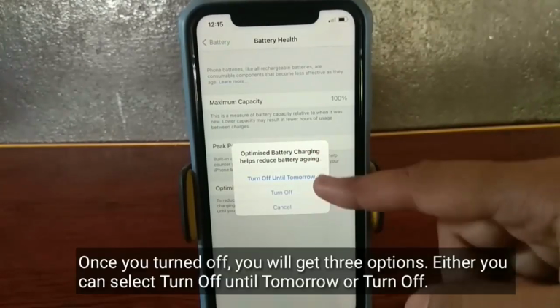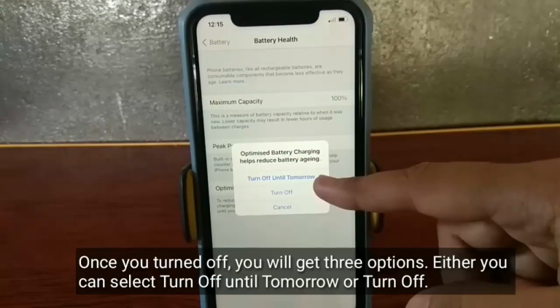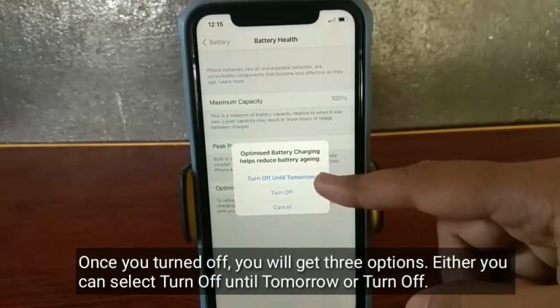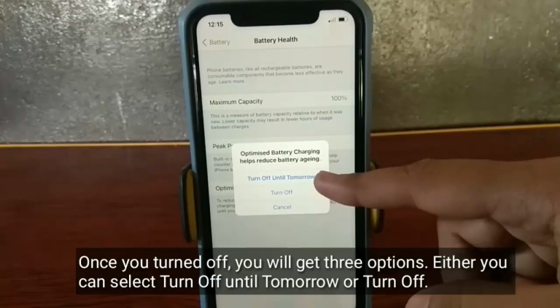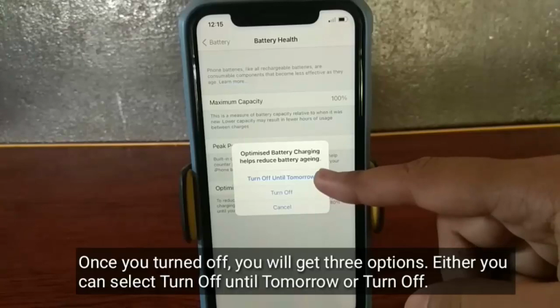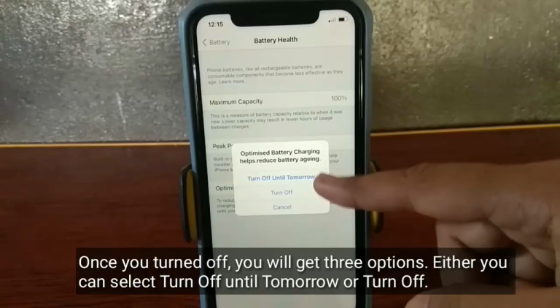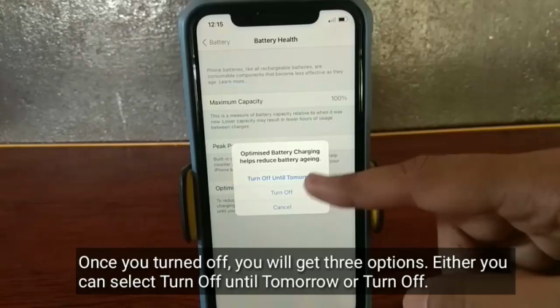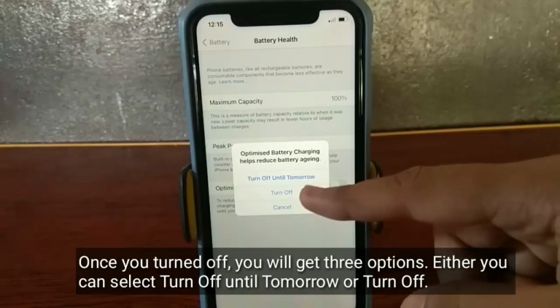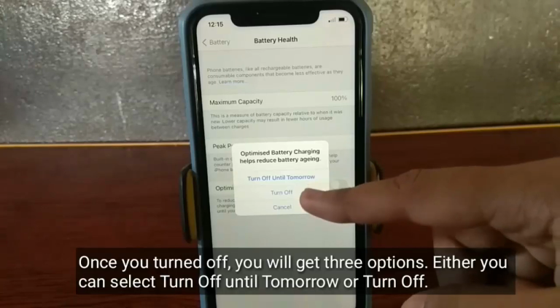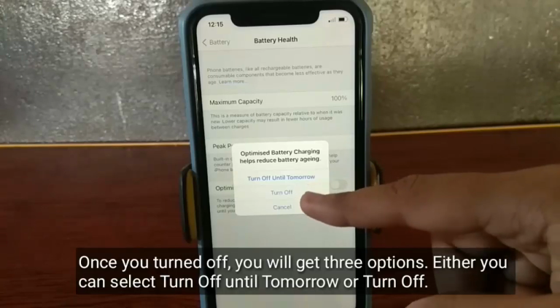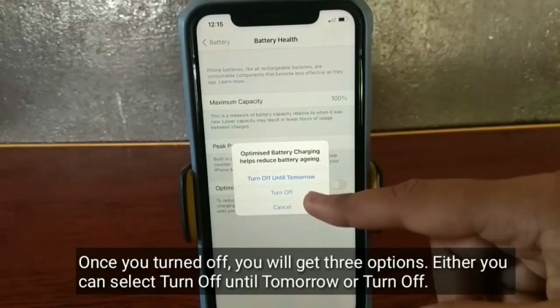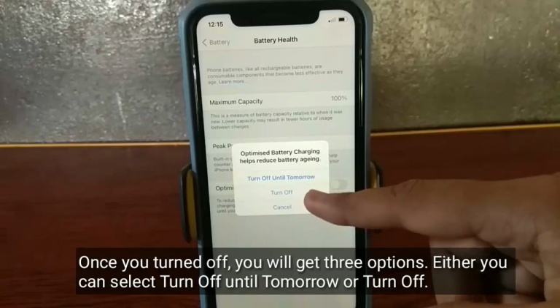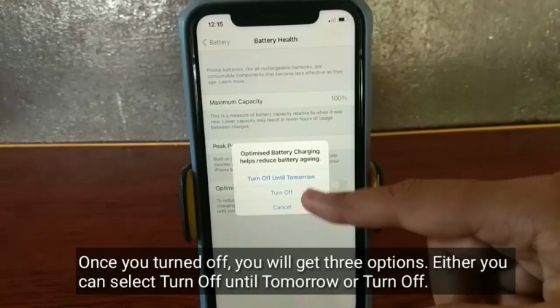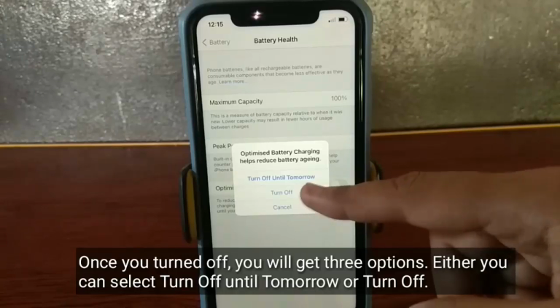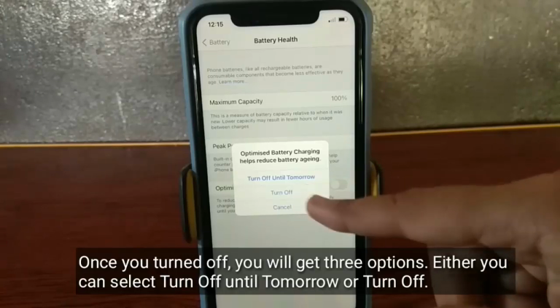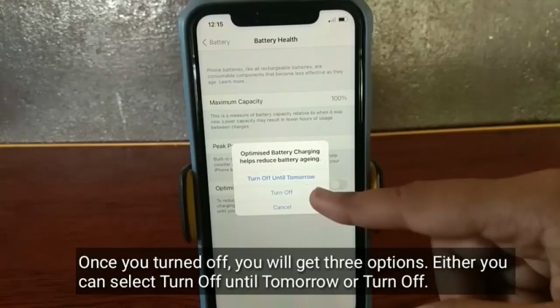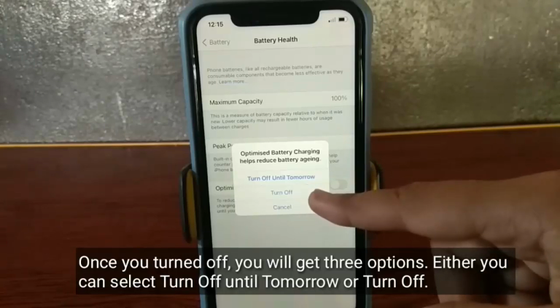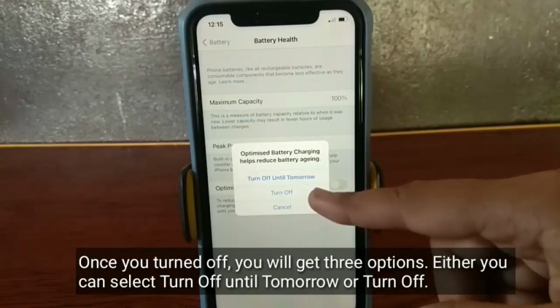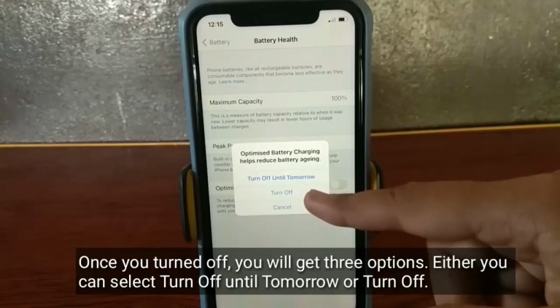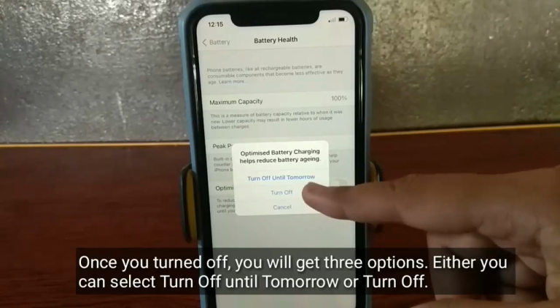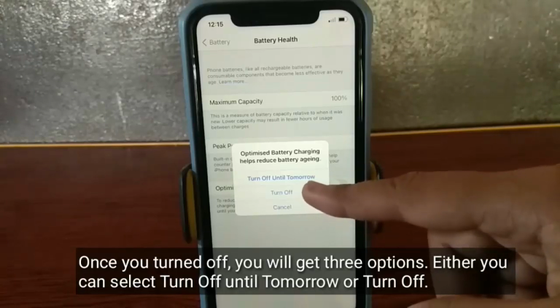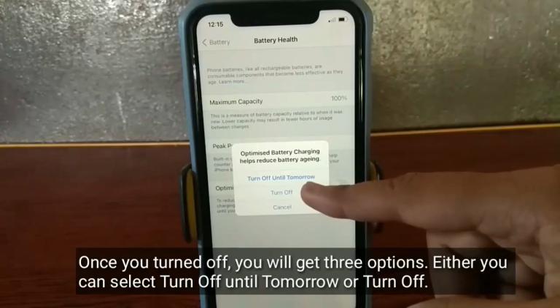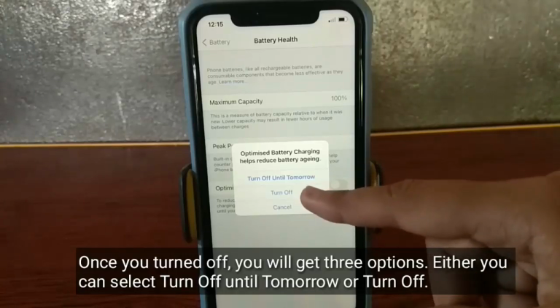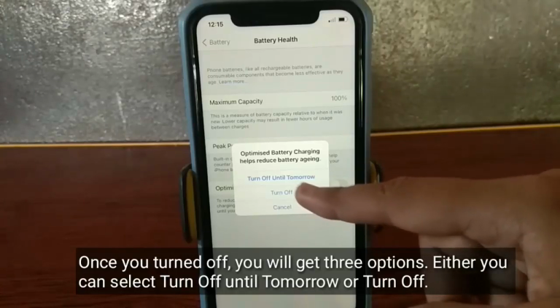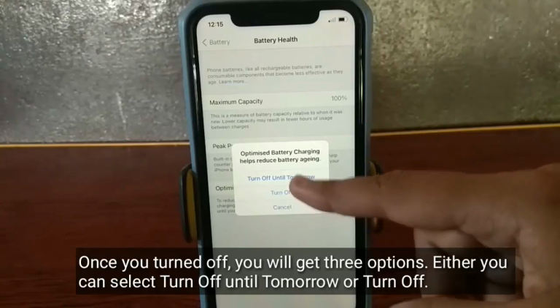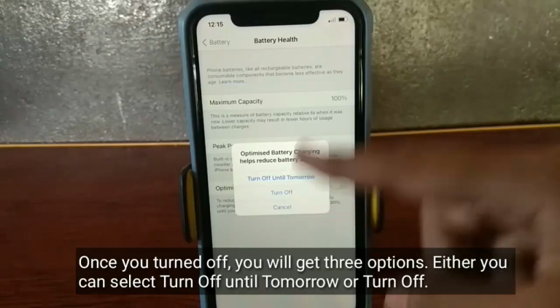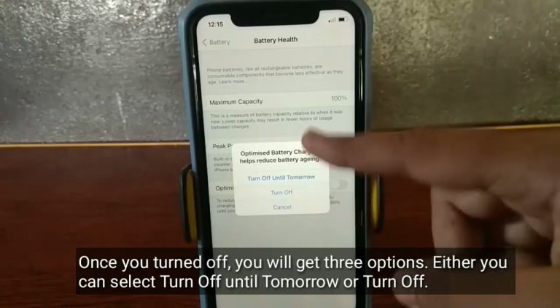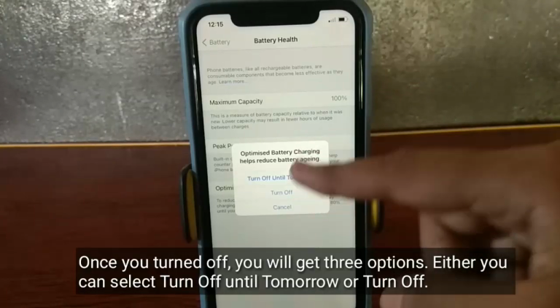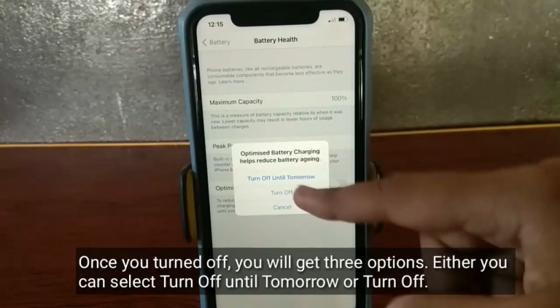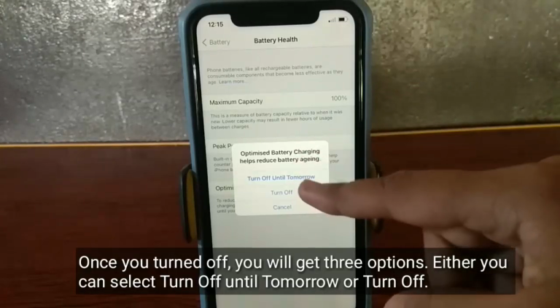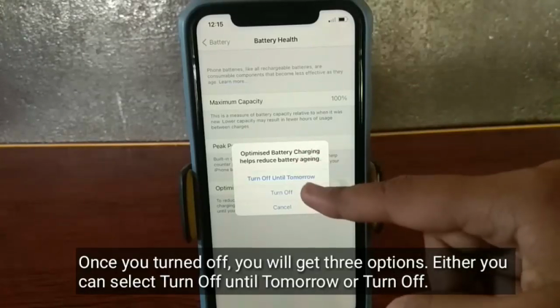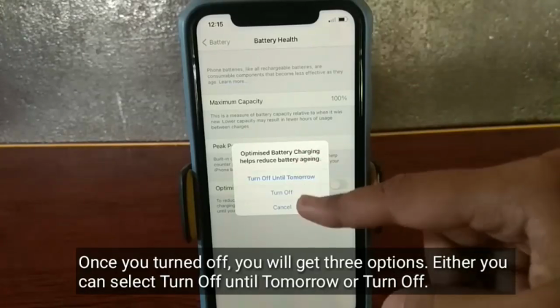But if you want to charge to 100%, you have to turn off this feature. Once turned off, you will get three options — you can select 'Turn Off Until Tomorrow' or 'Turn Off'.